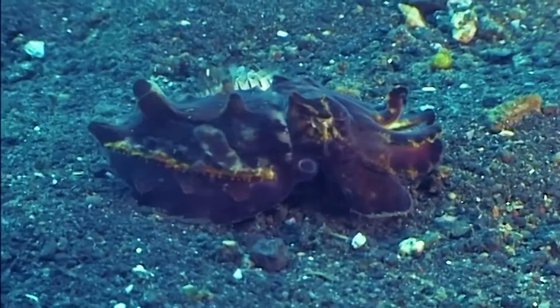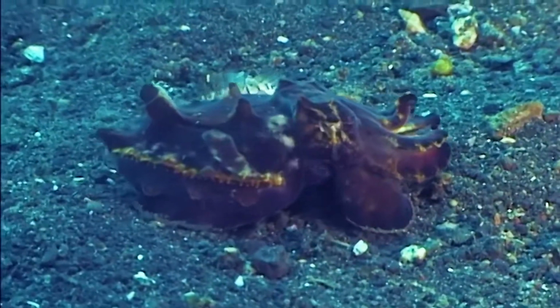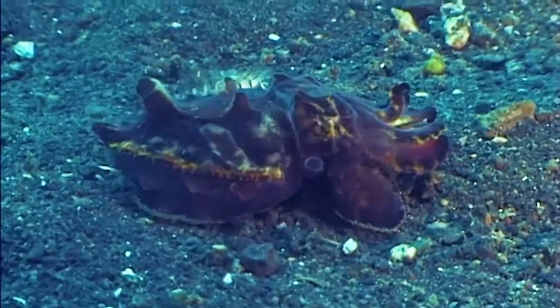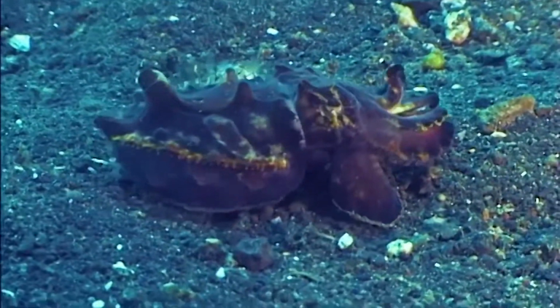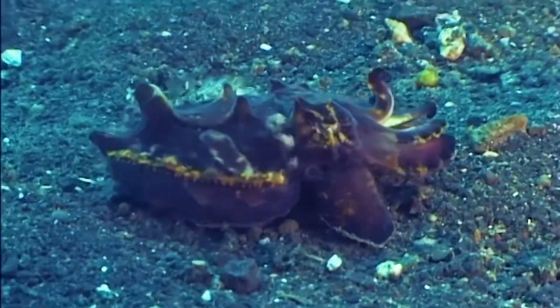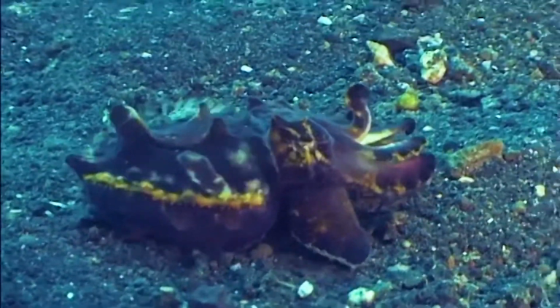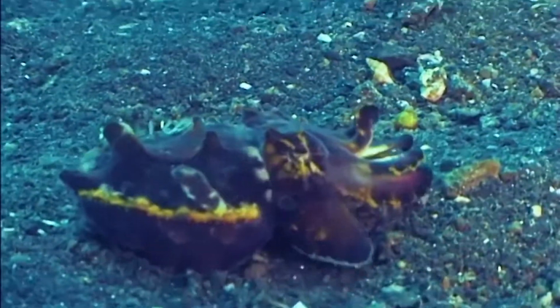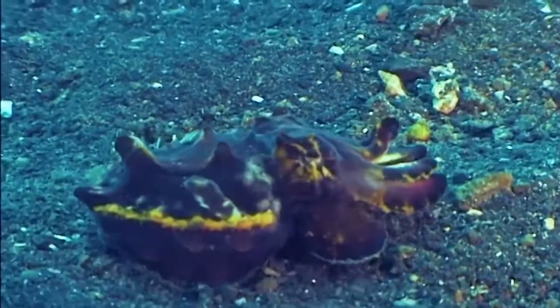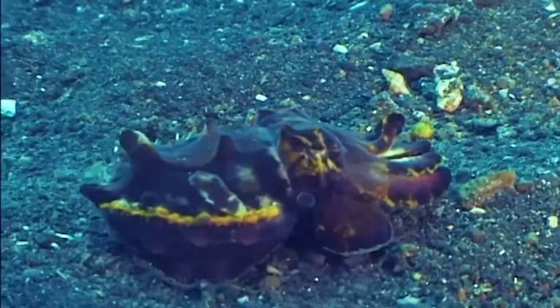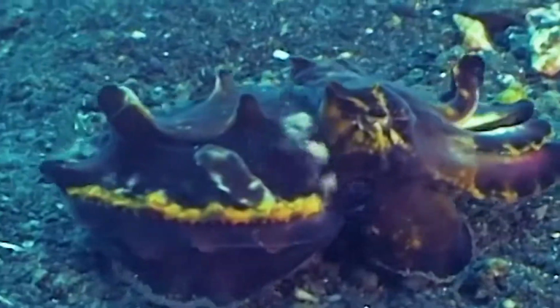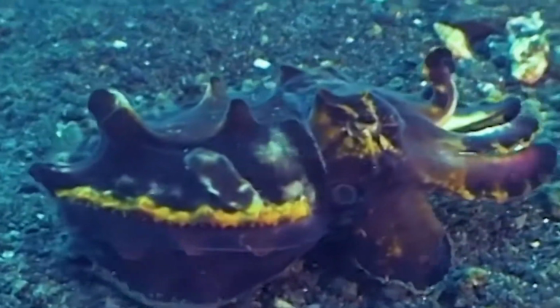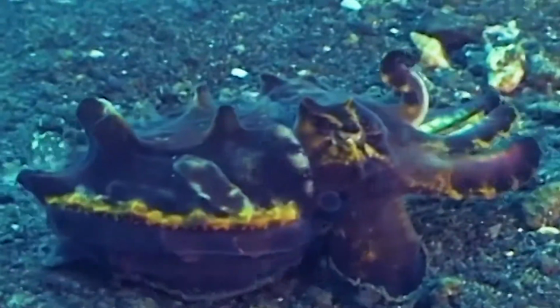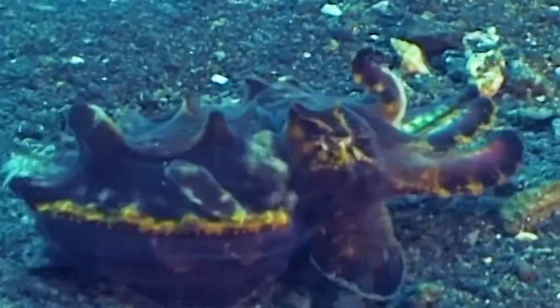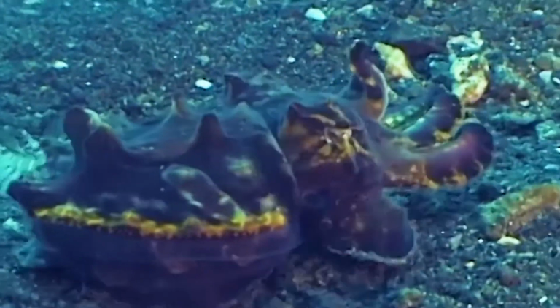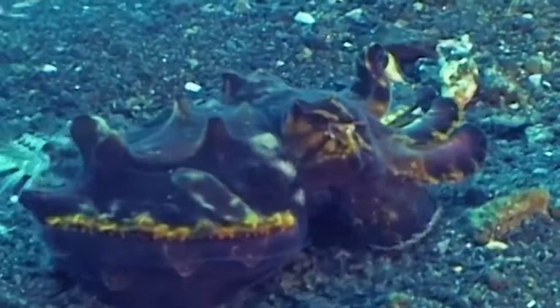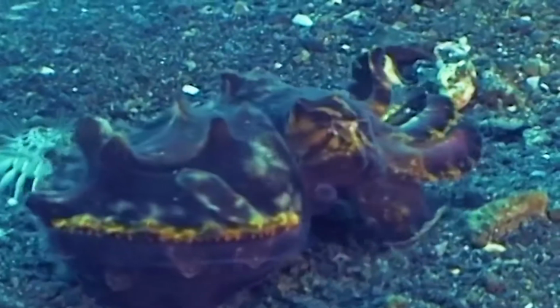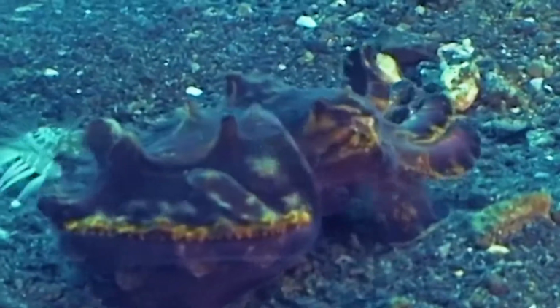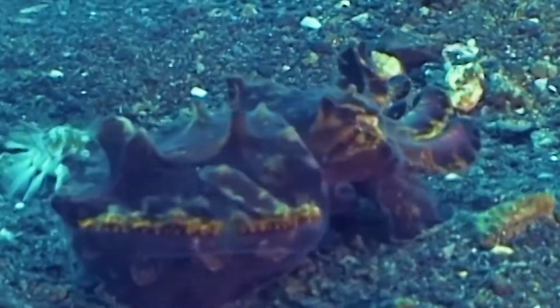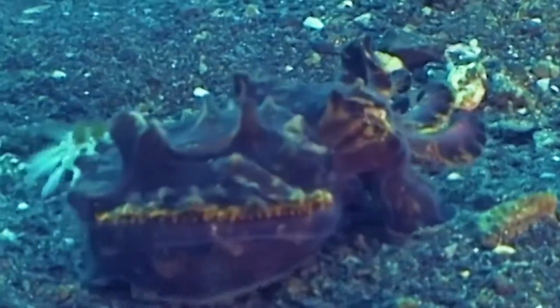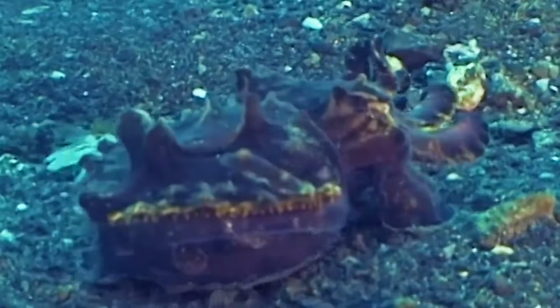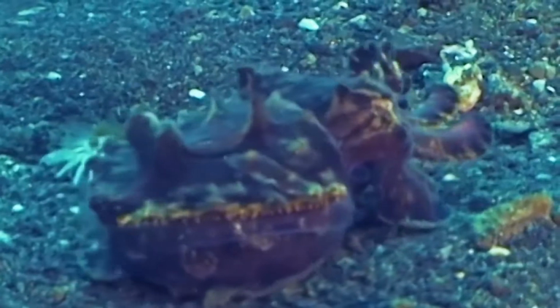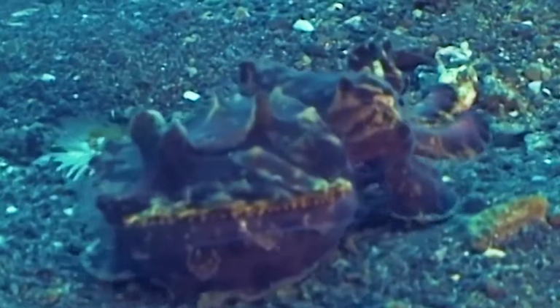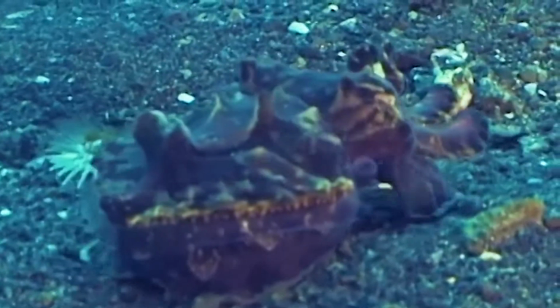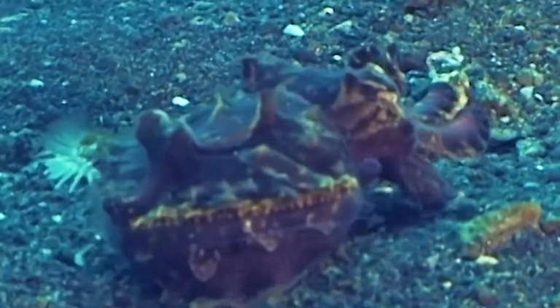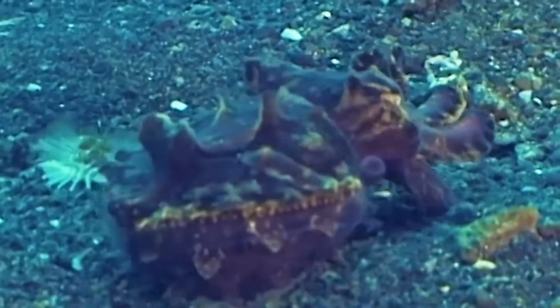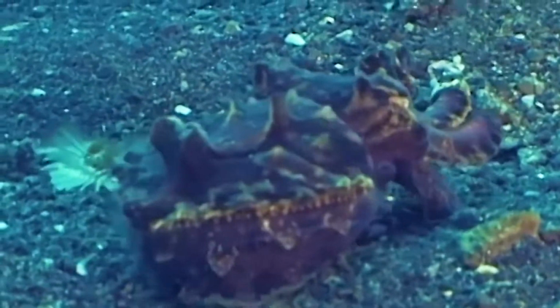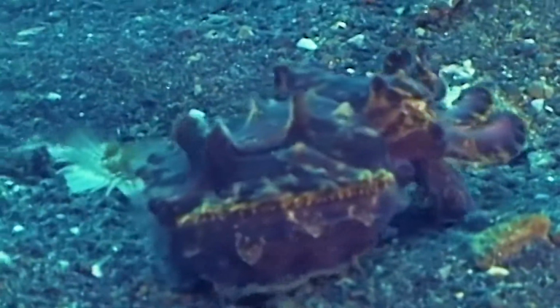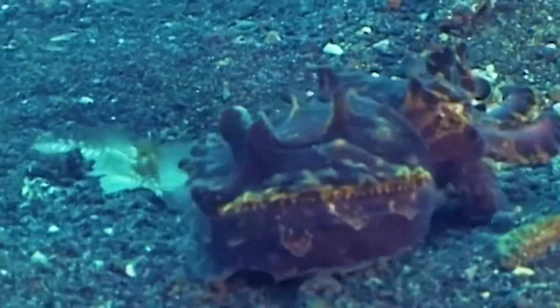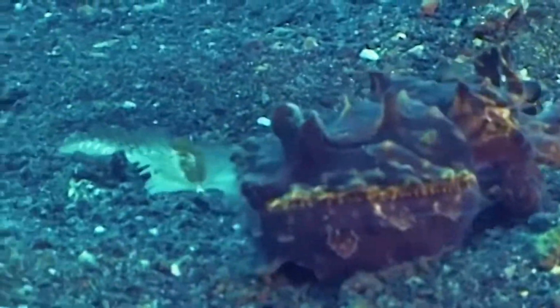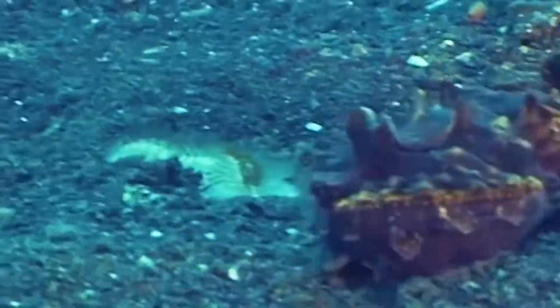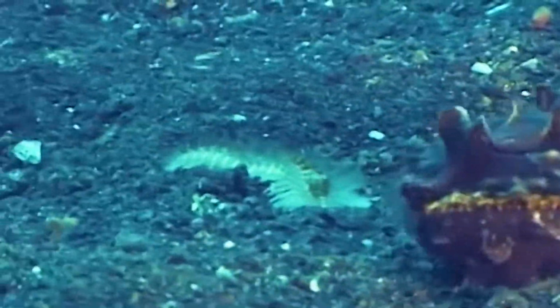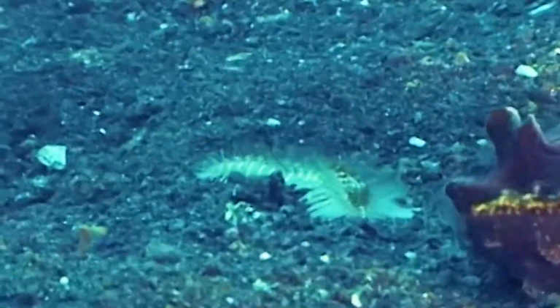They seem to know what they're after, because they ignore things like this hairy worm that just gets out of its way.